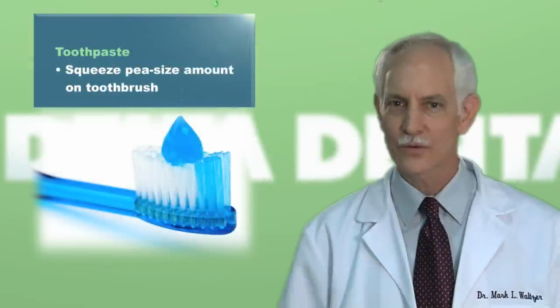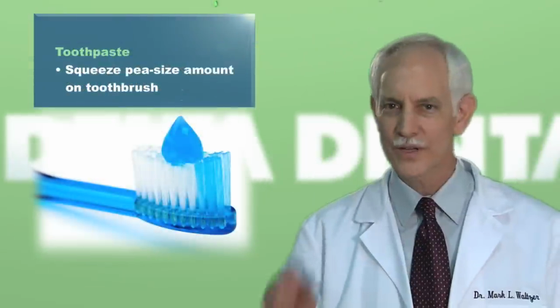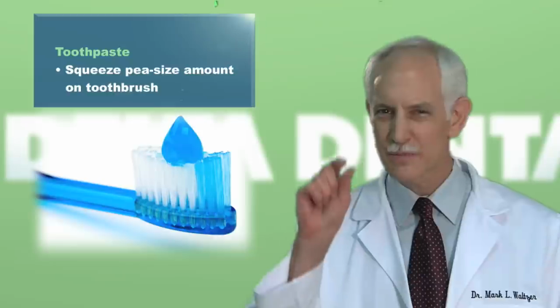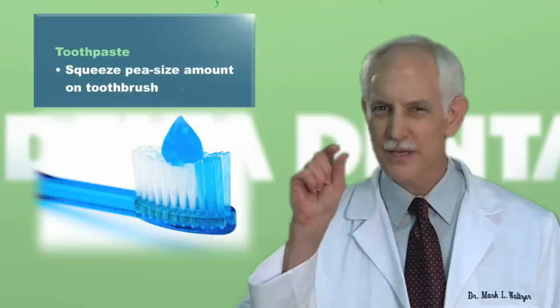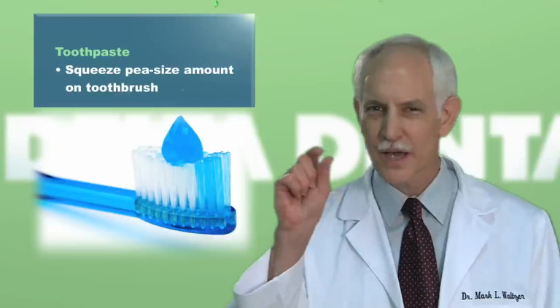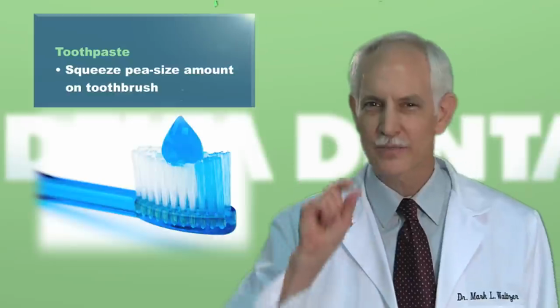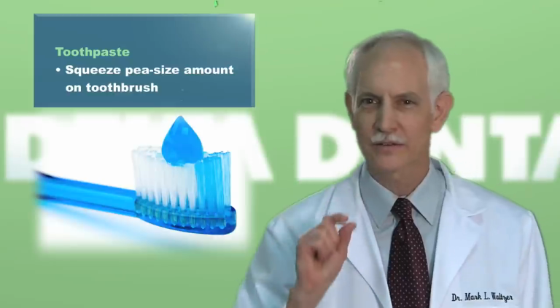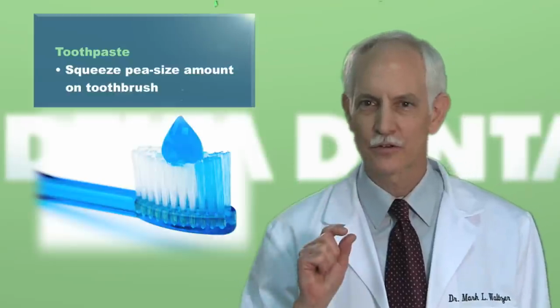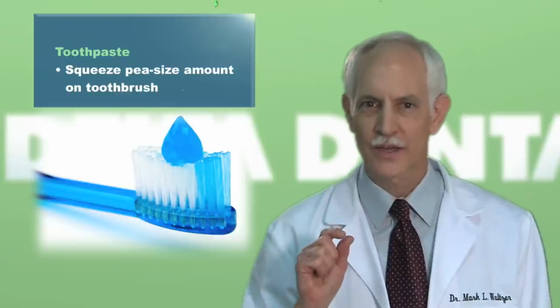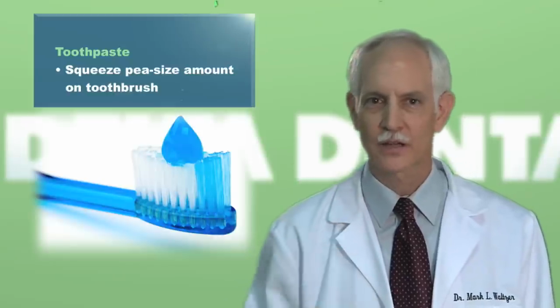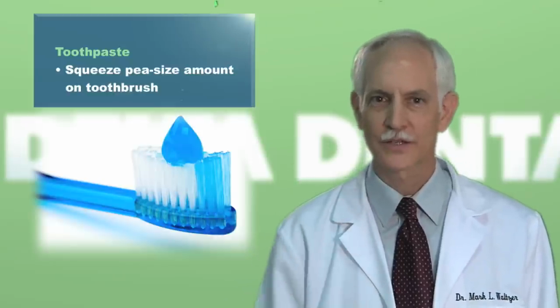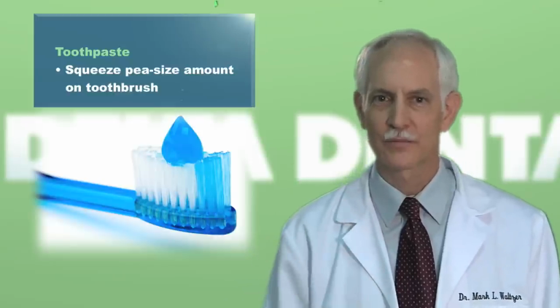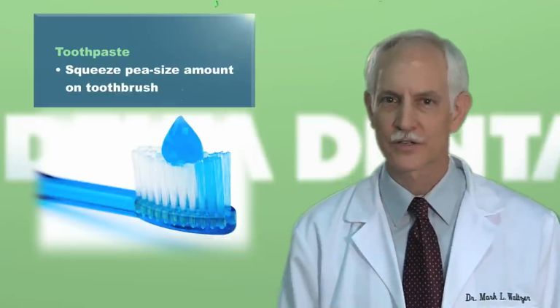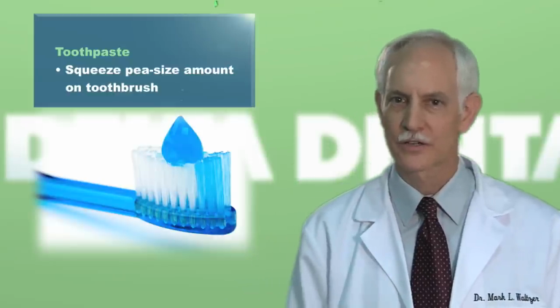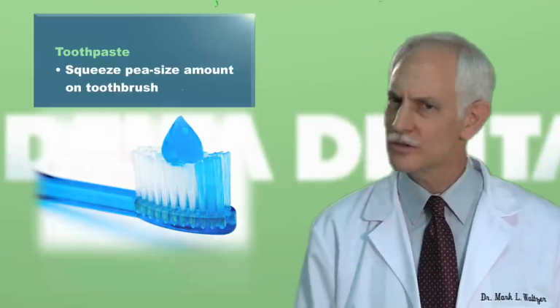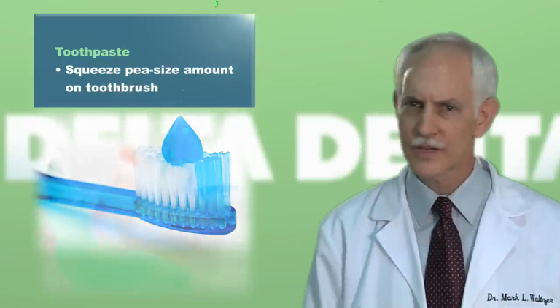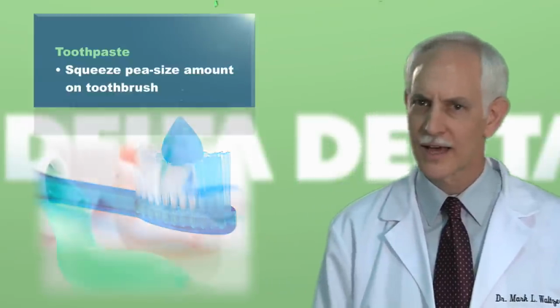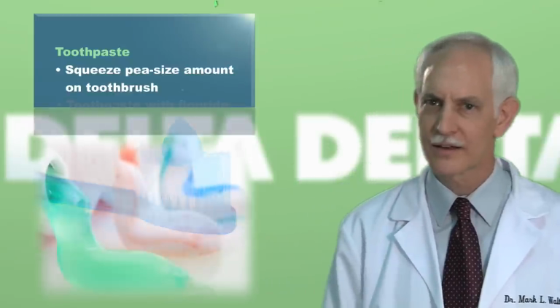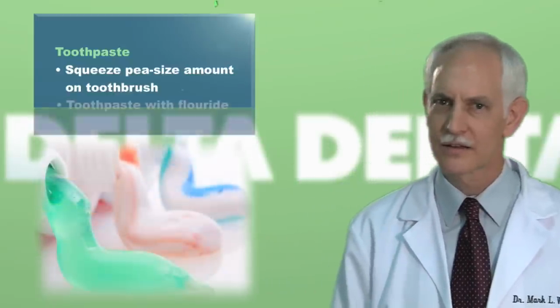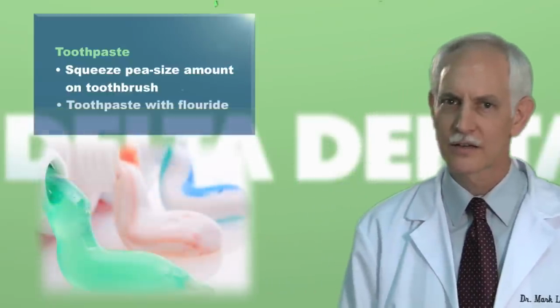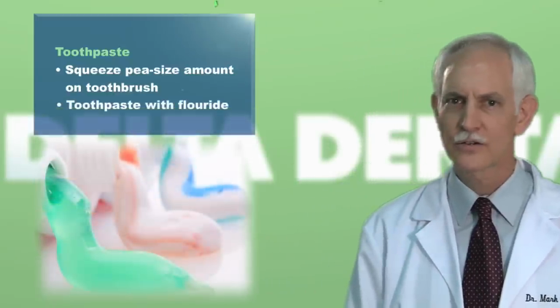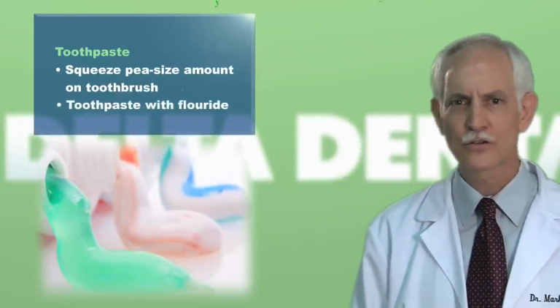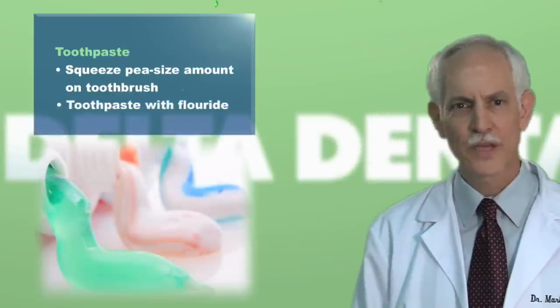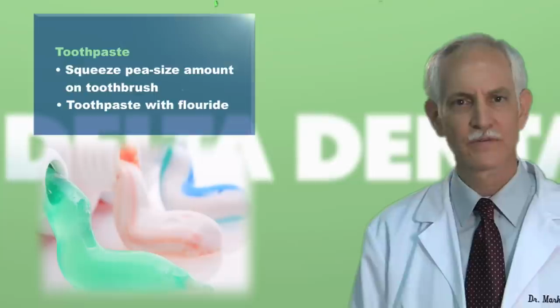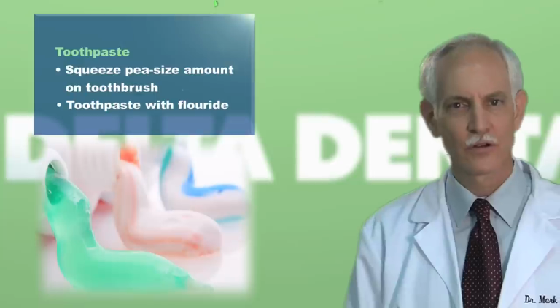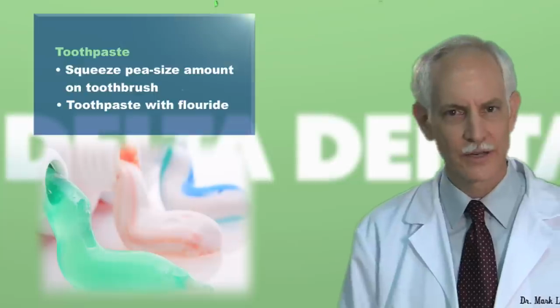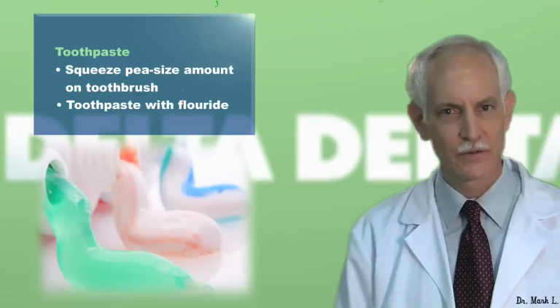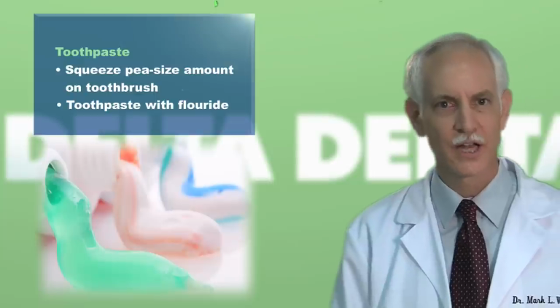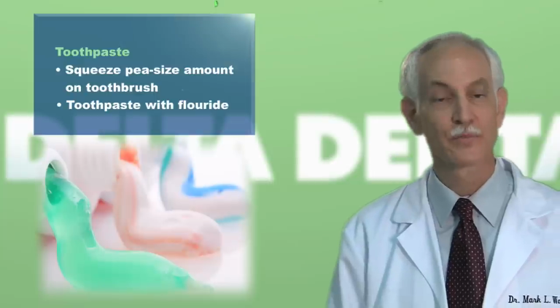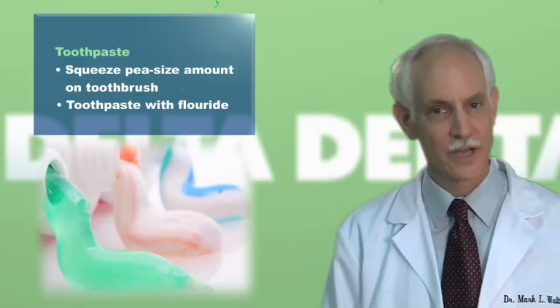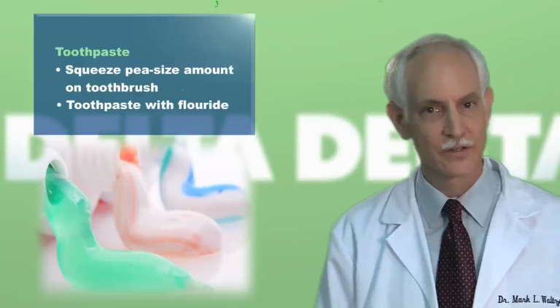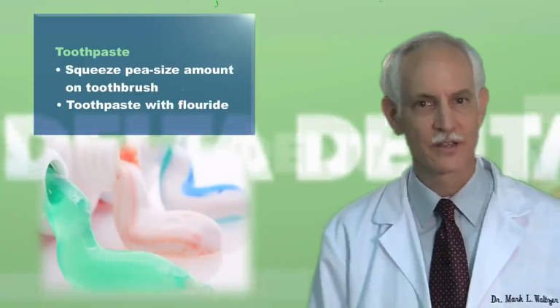Squeeze a pea-sized amount of toothpaste onto your brush — you don't need a lot. Choose a toothpaste with fluoride, which helps to protect your teeth.